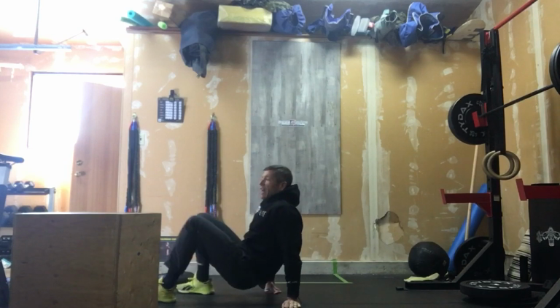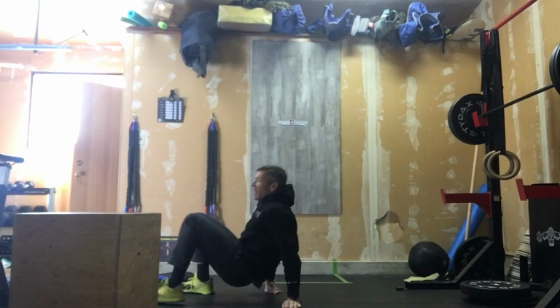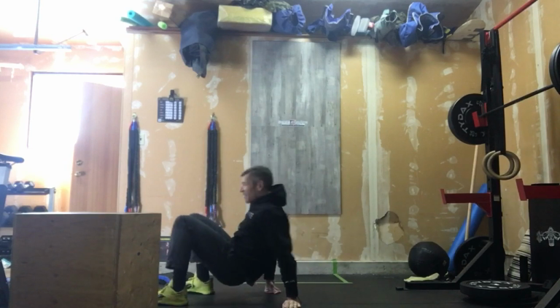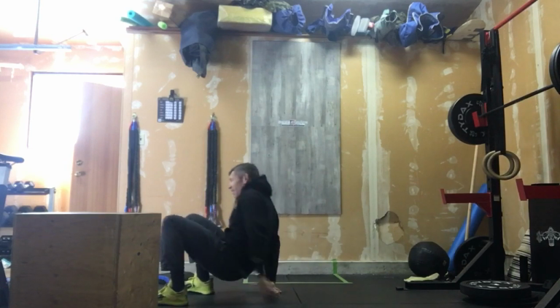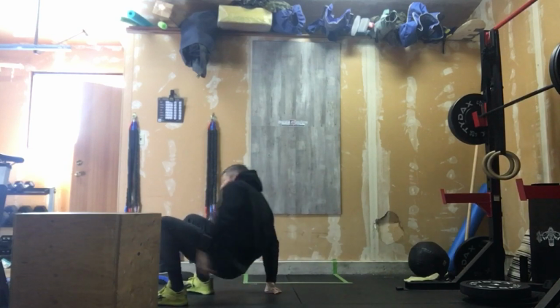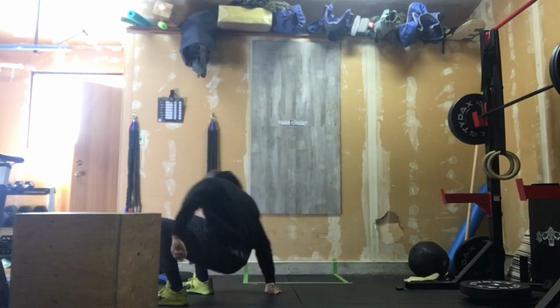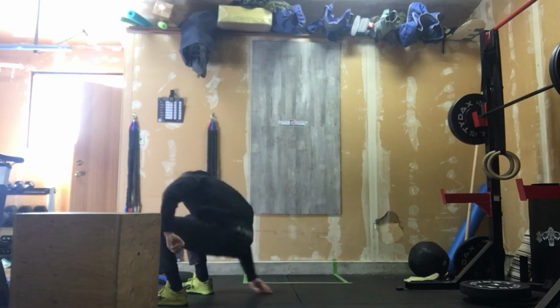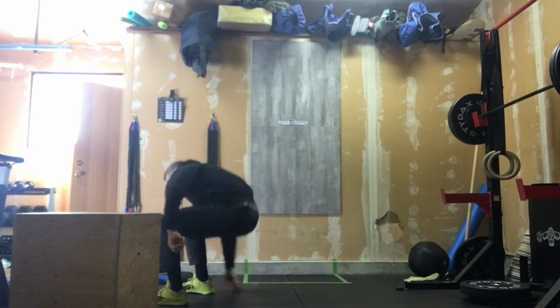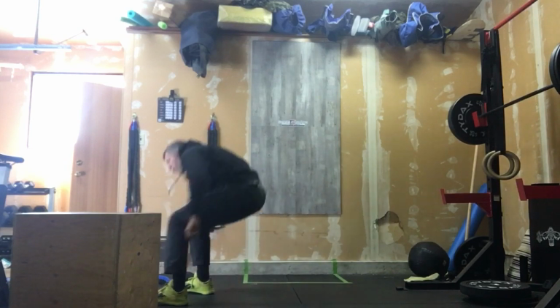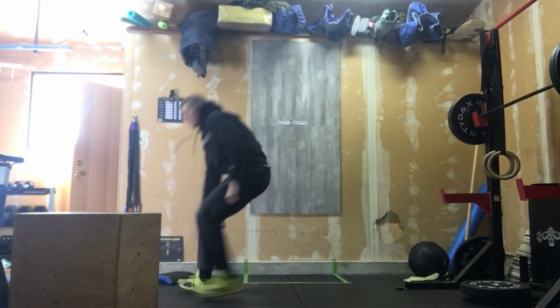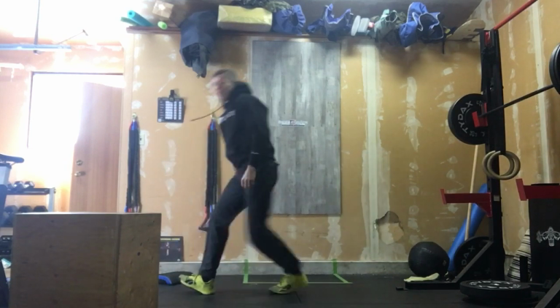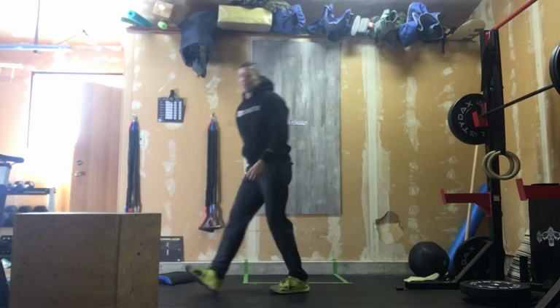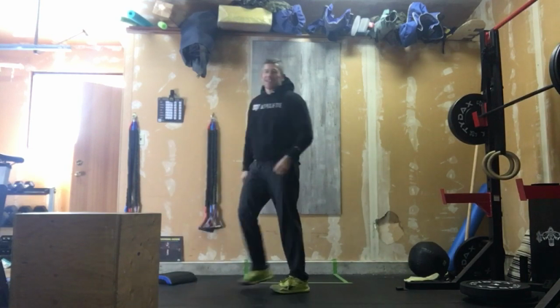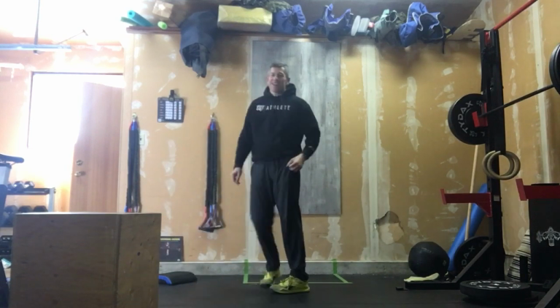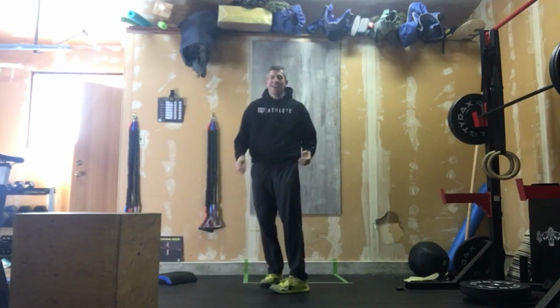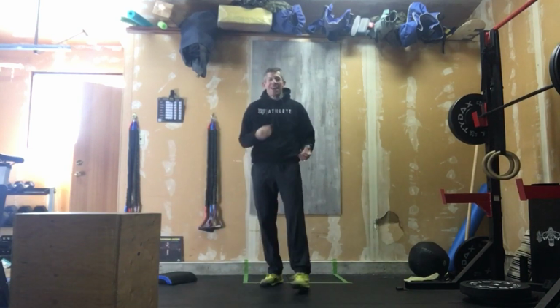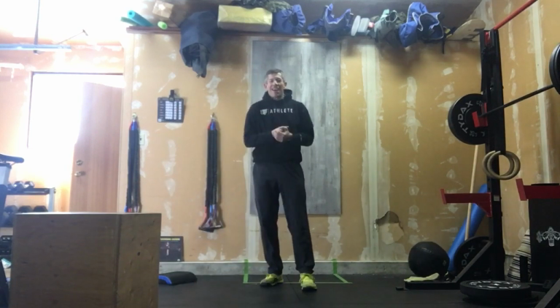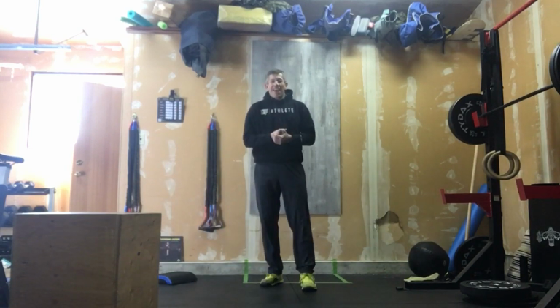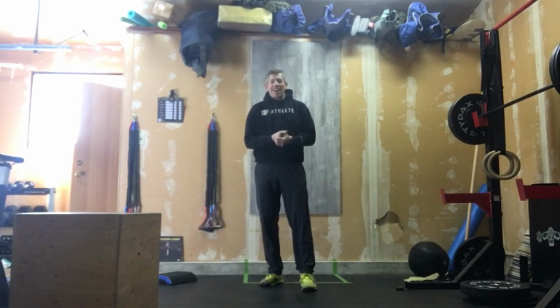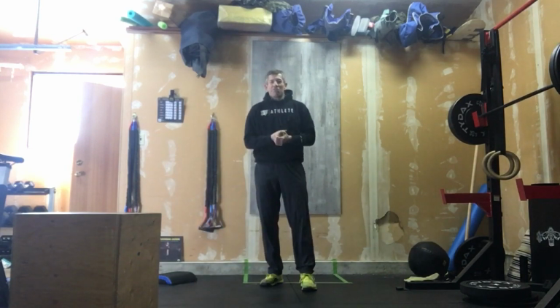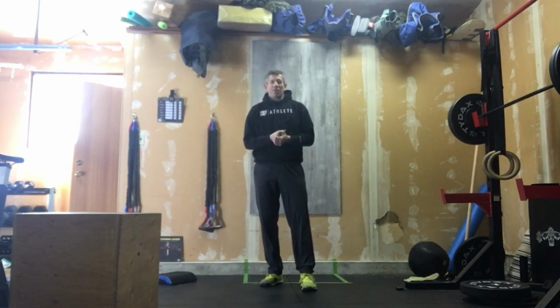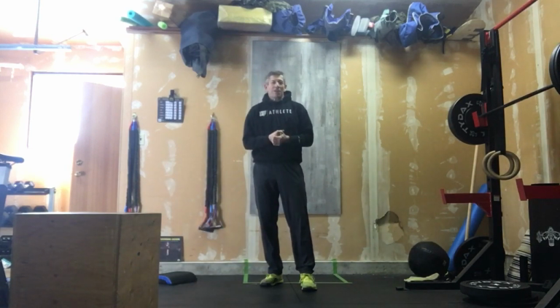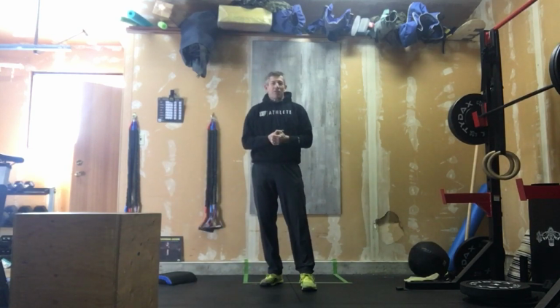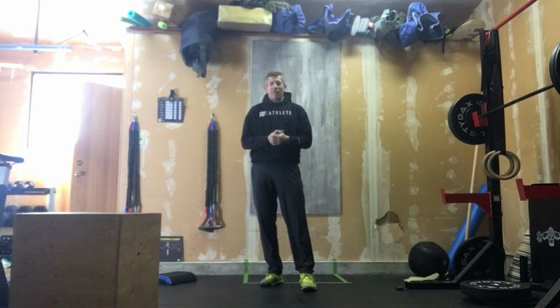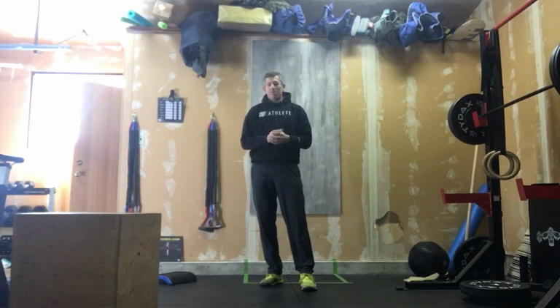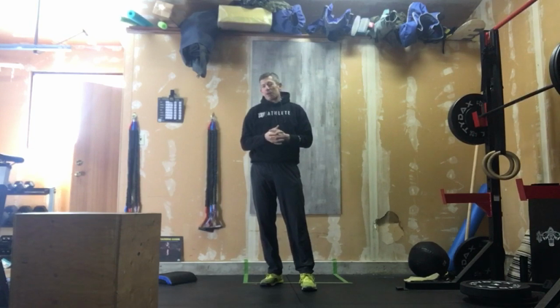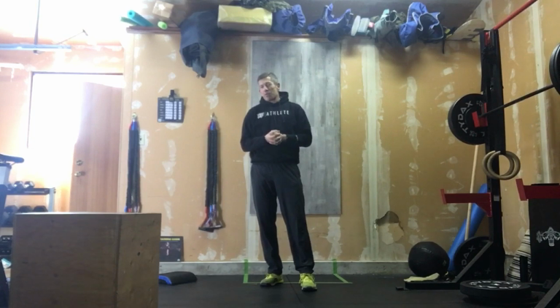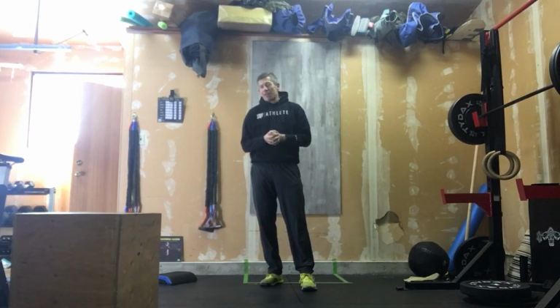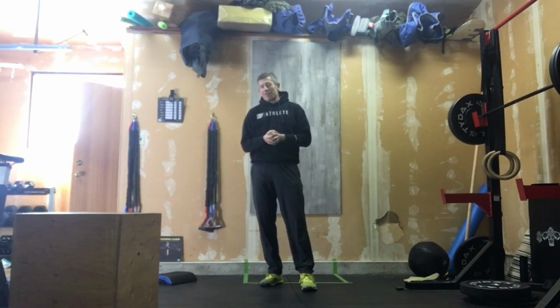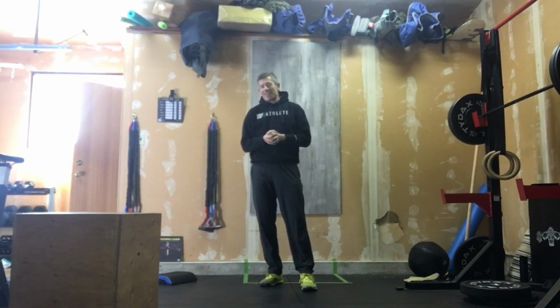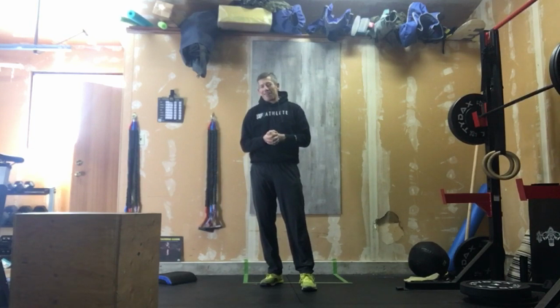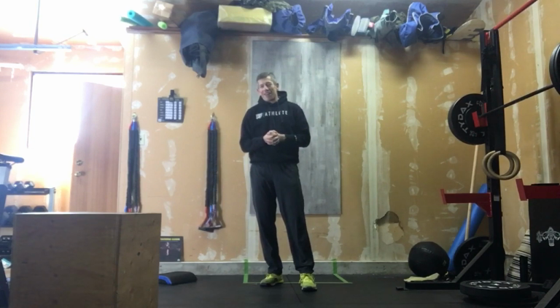I think that will be more than enough for today, and we'll get ready for a fun partner workout on Saturday.